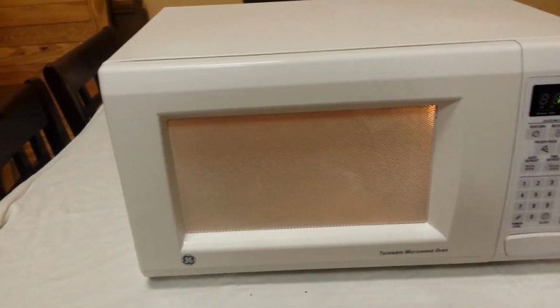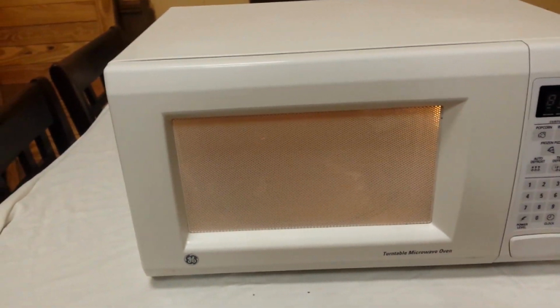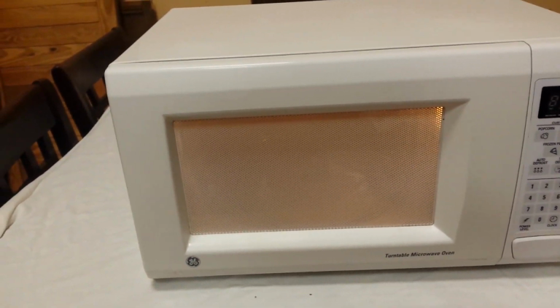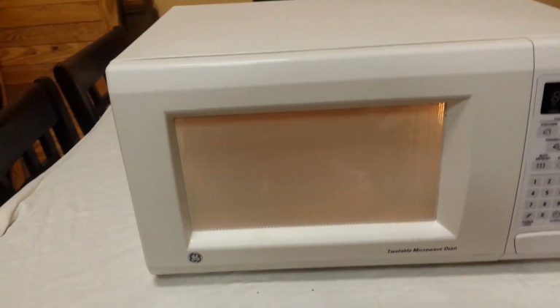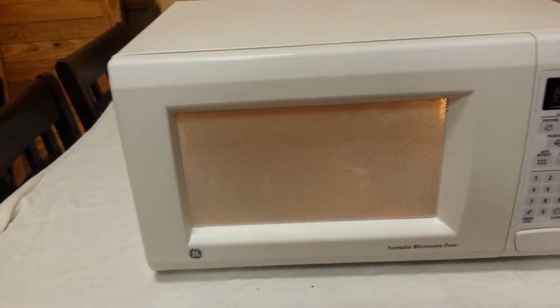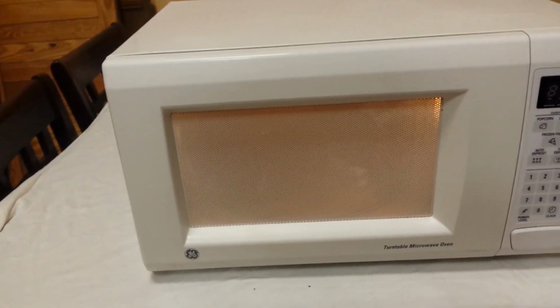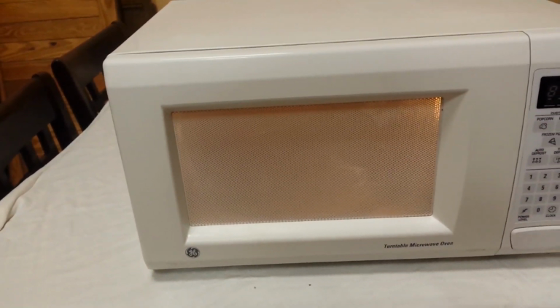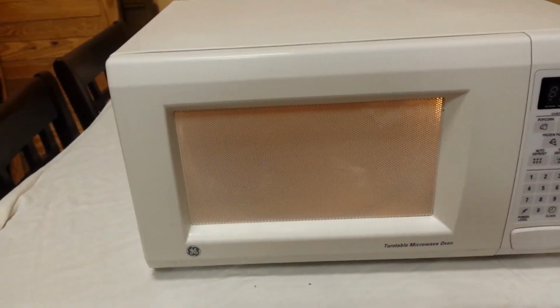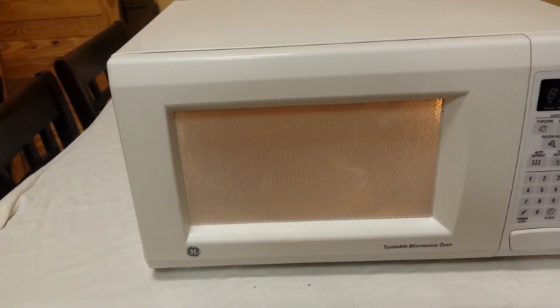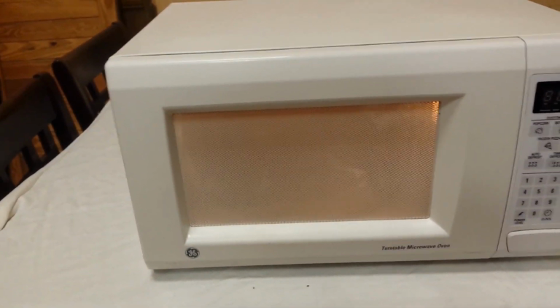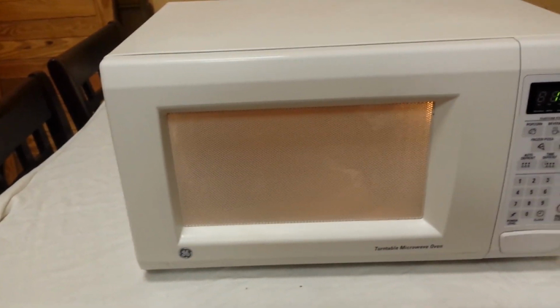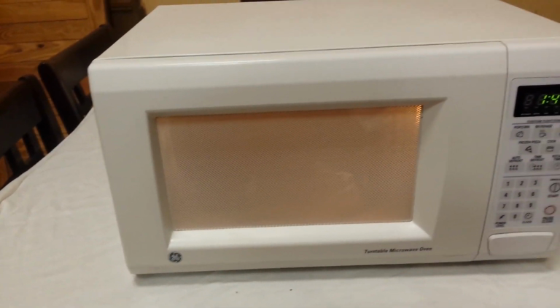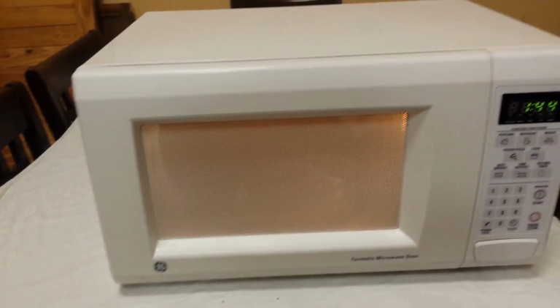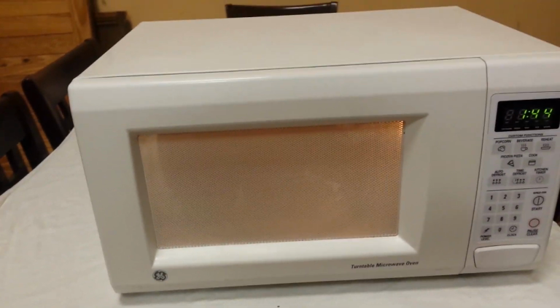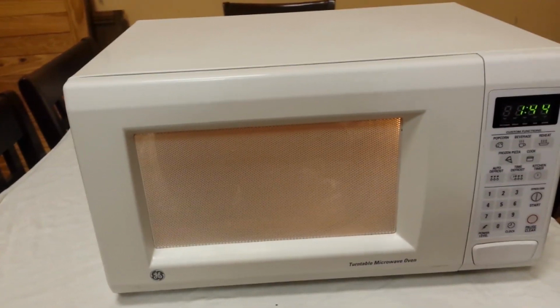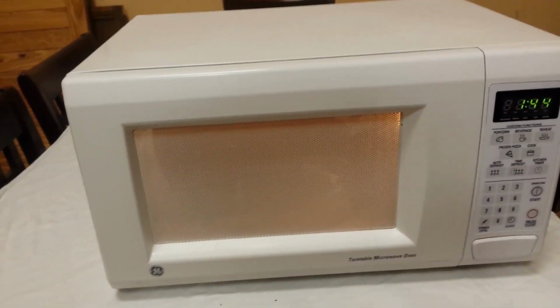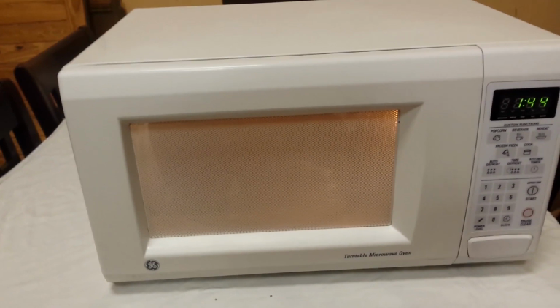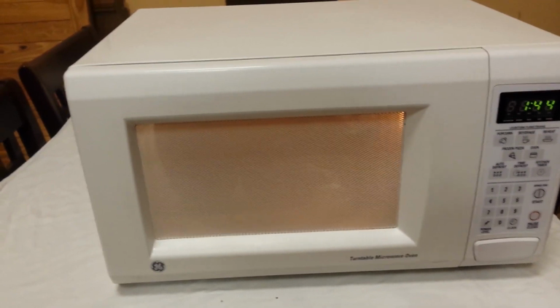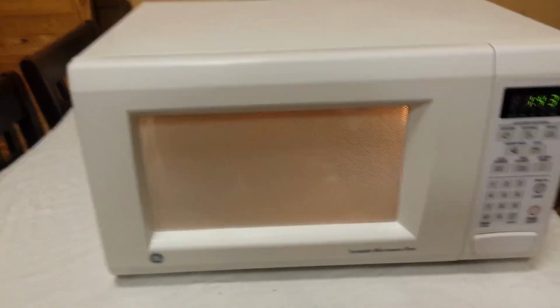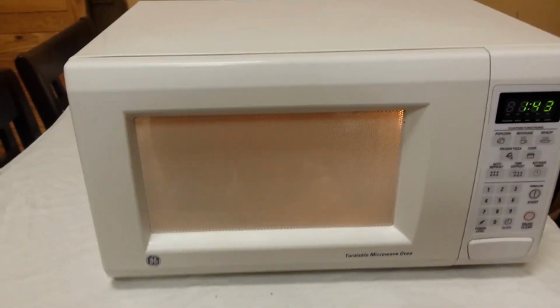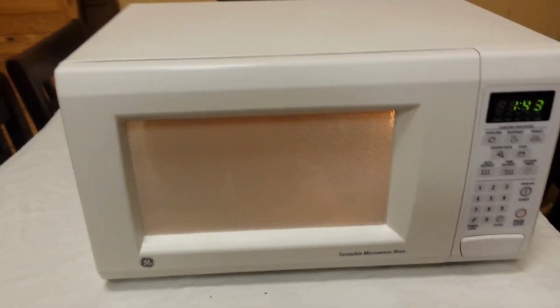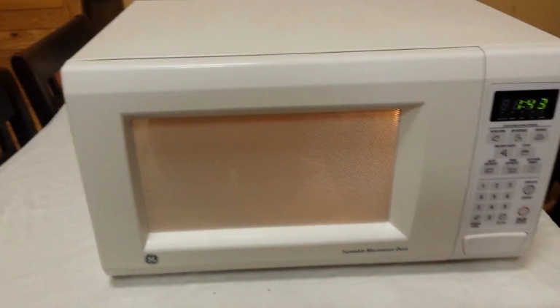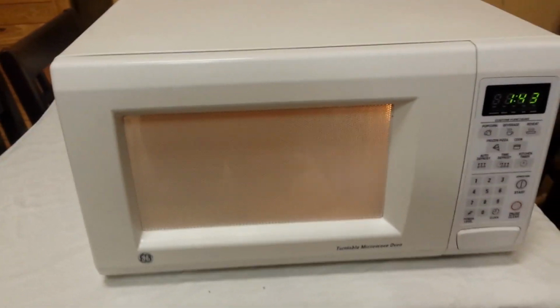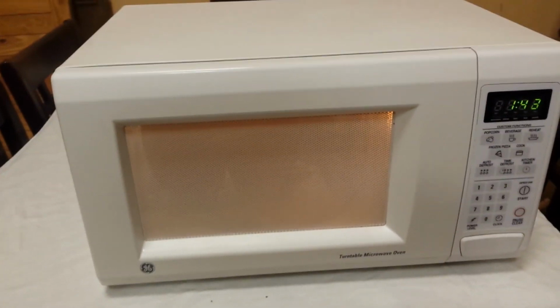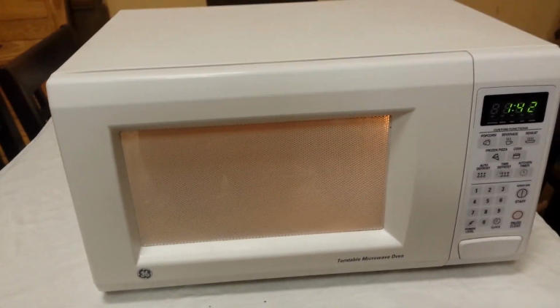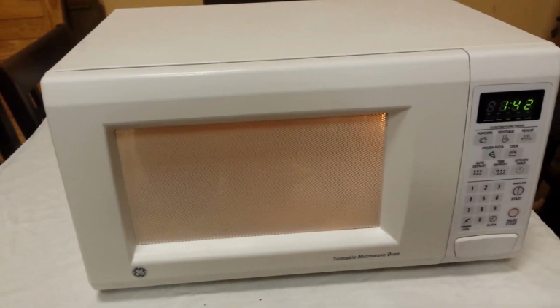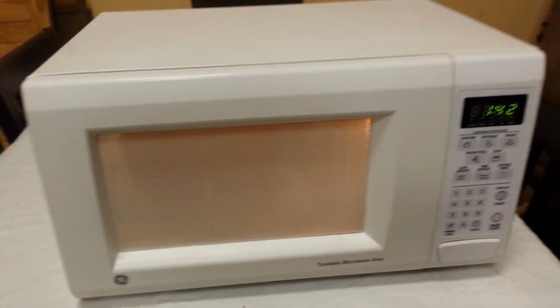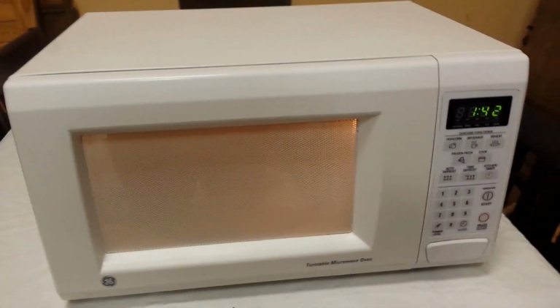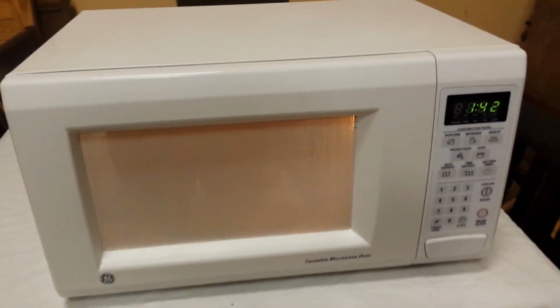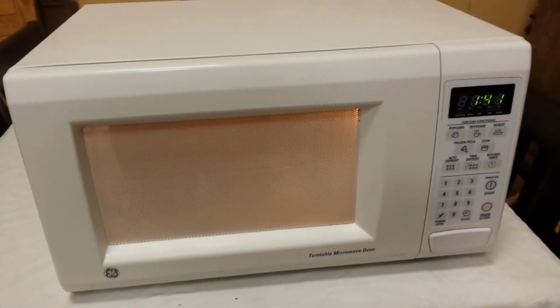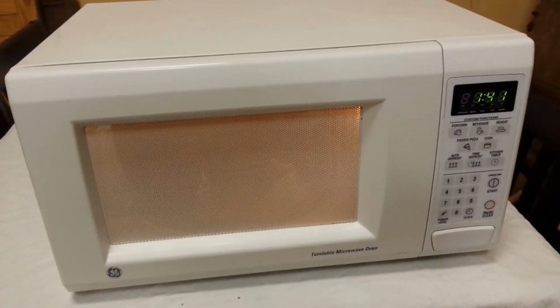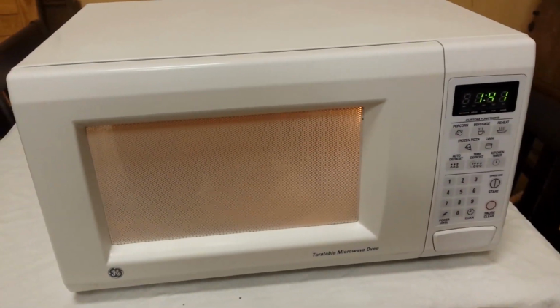So if you need a microwave and you don't want to spend a lot of money, send me a text, email, or phone call and I'll sell it to you. Thanks guys.